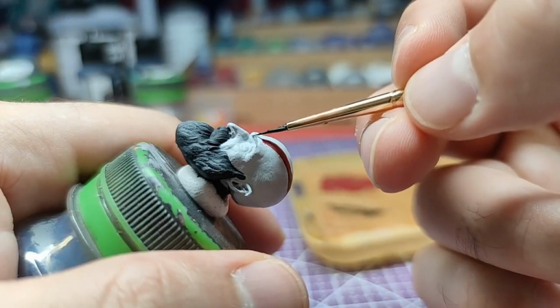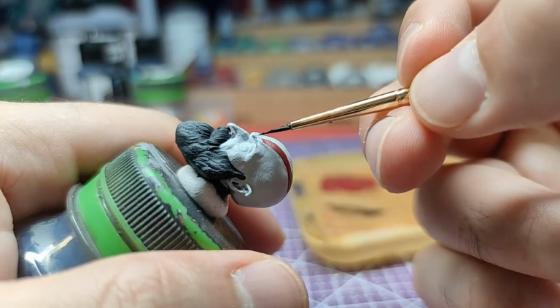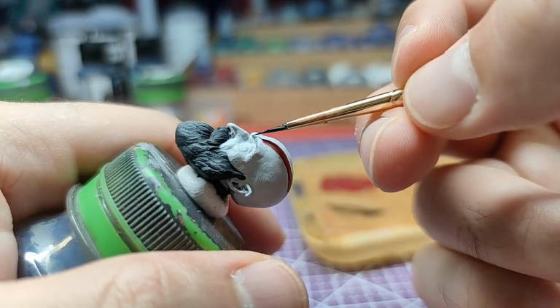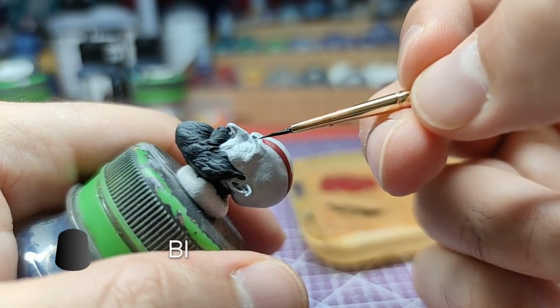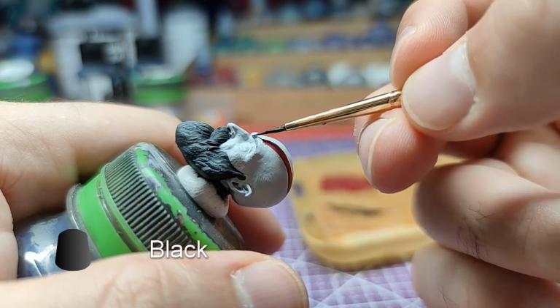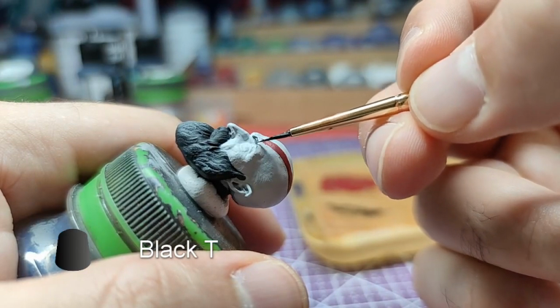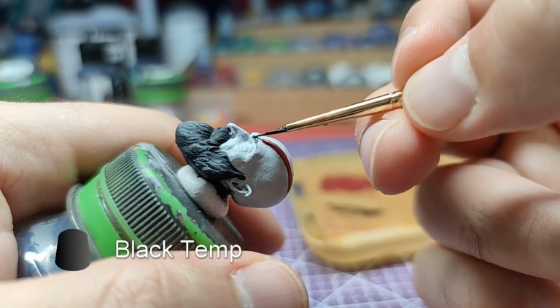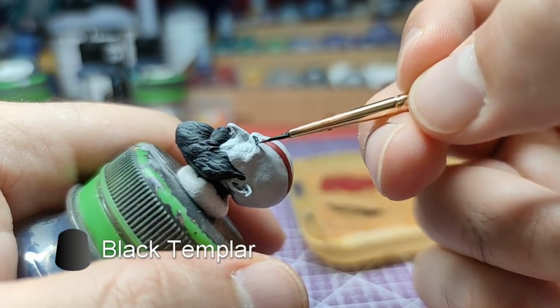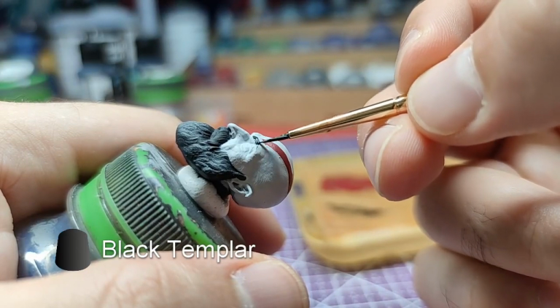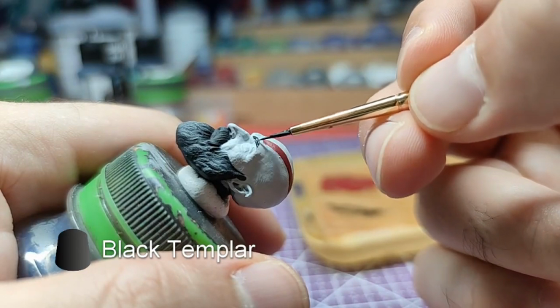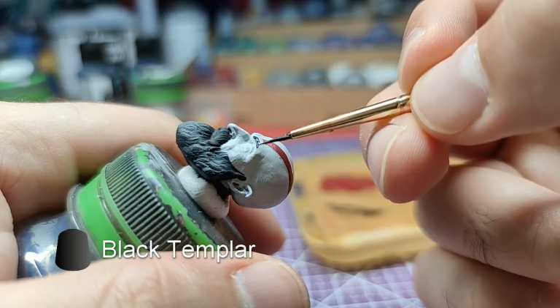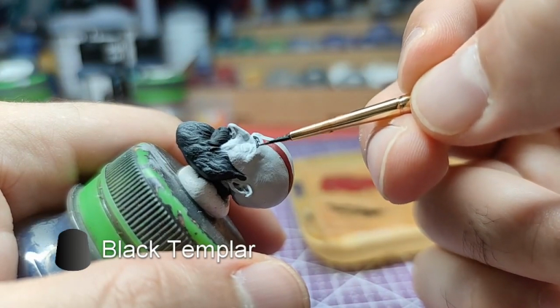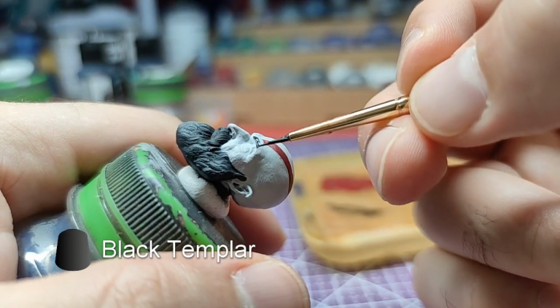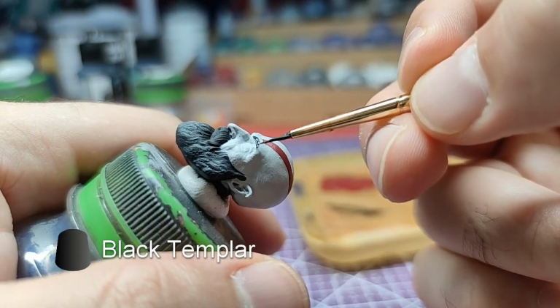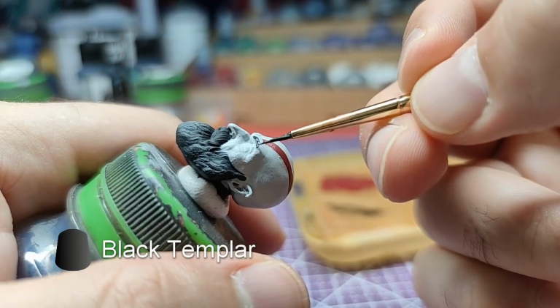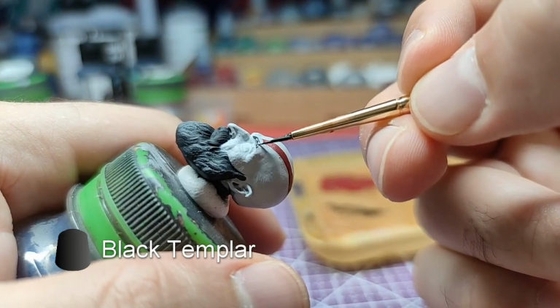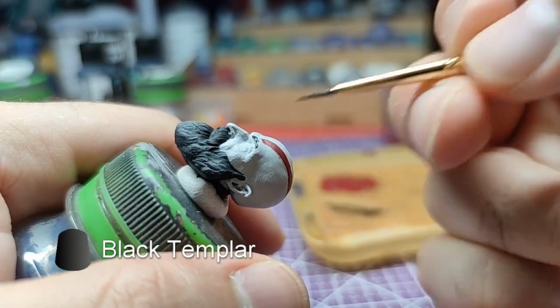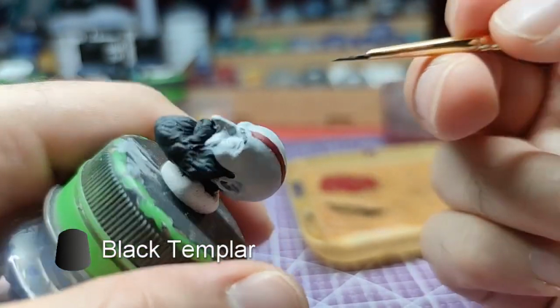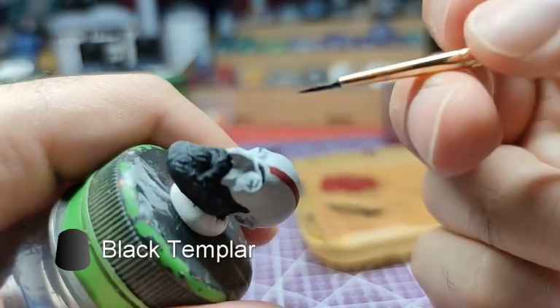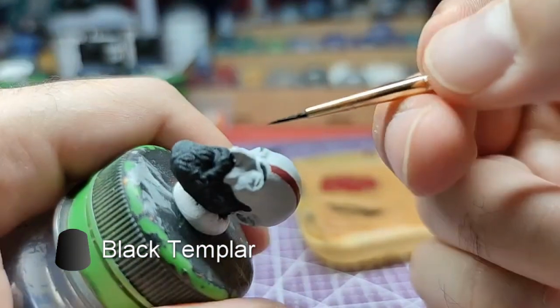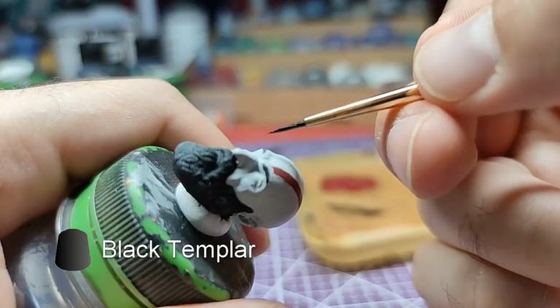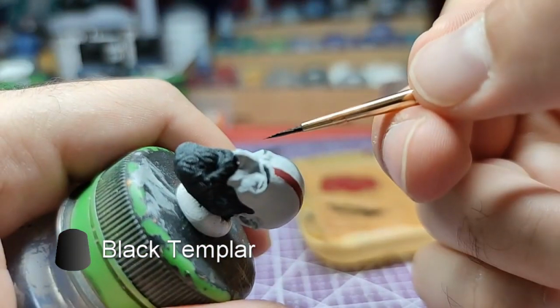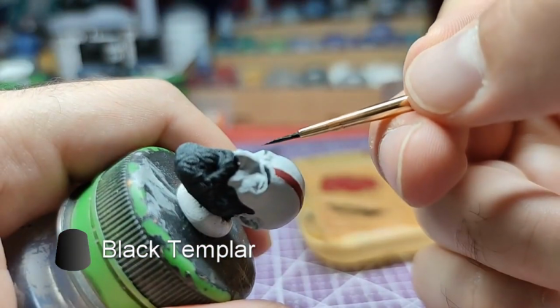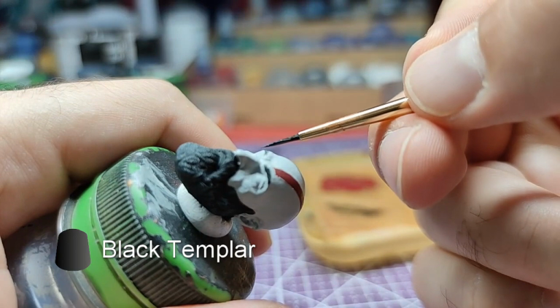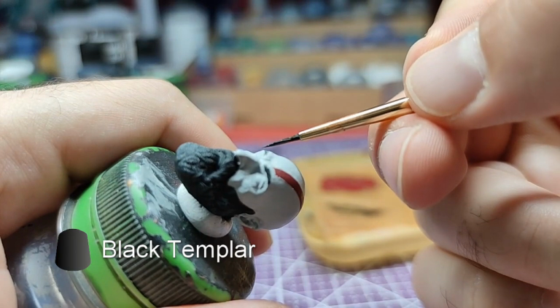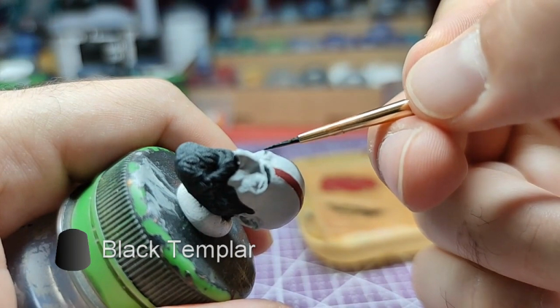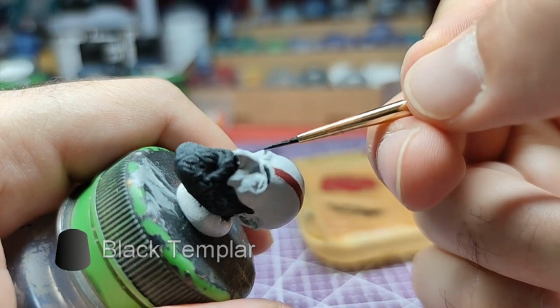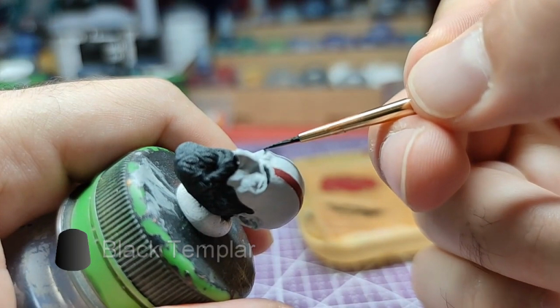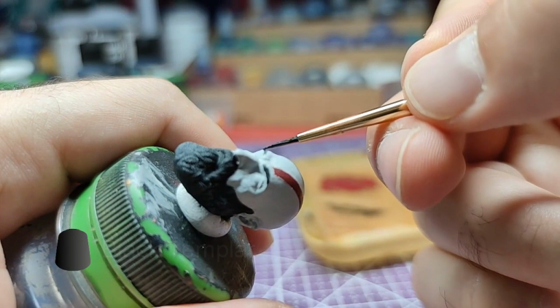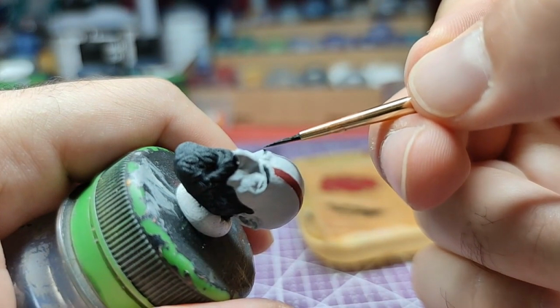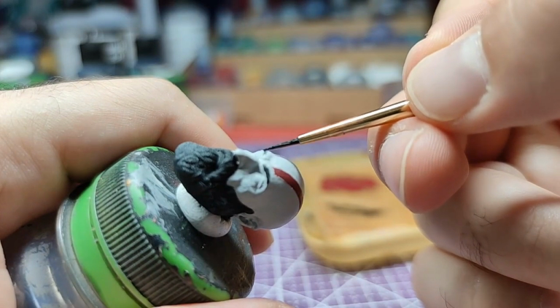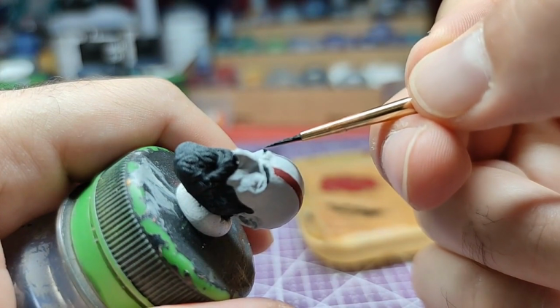Adding a few more details on the face, like eyebrows, using black templar.